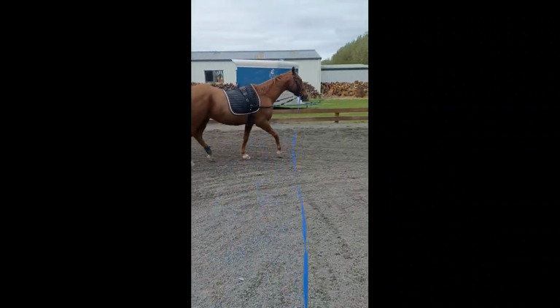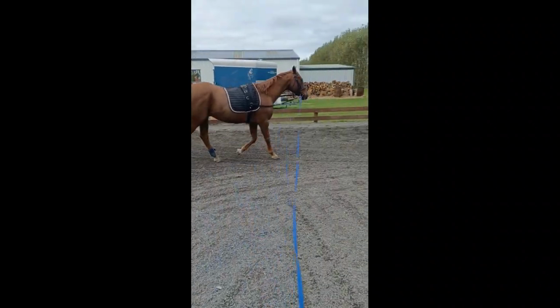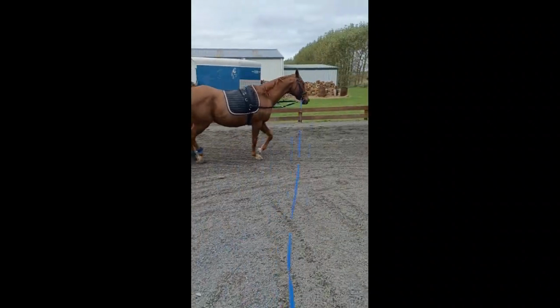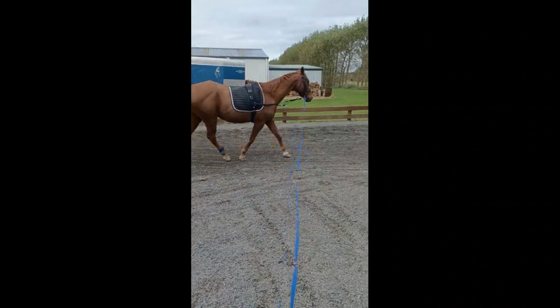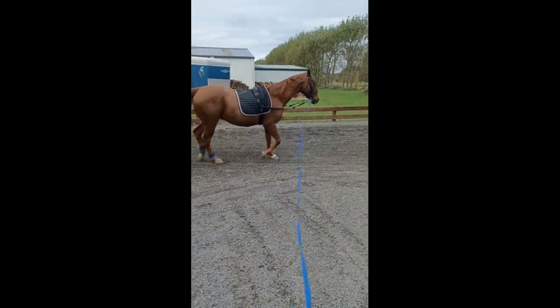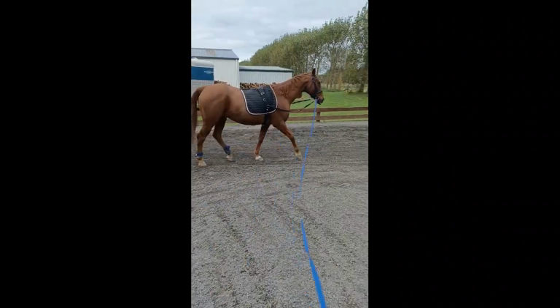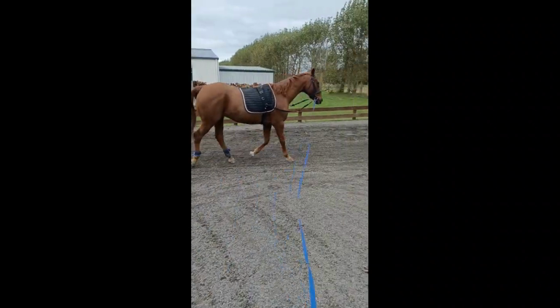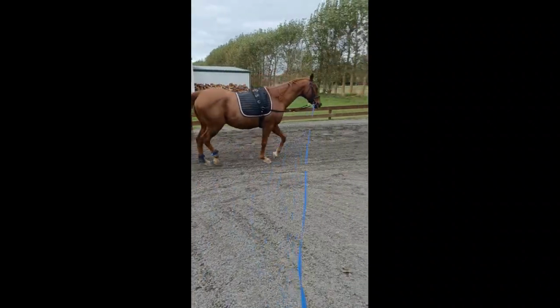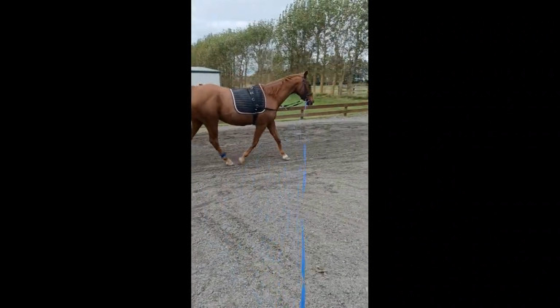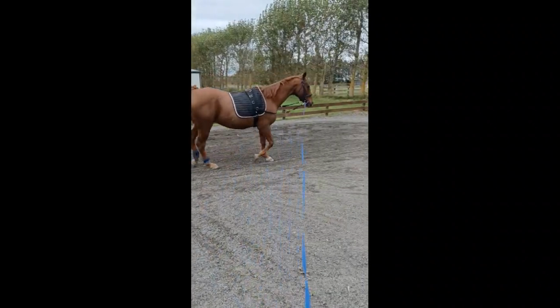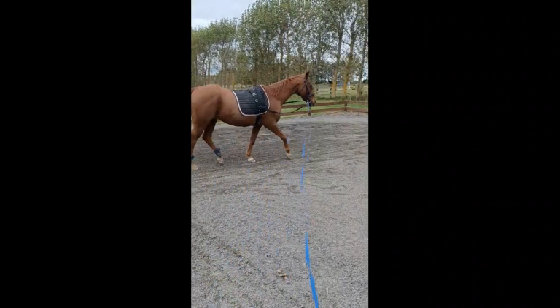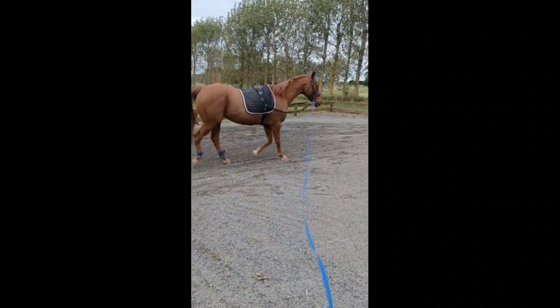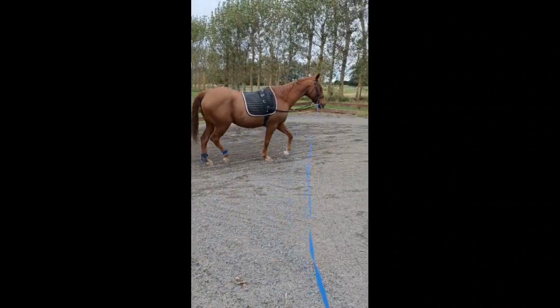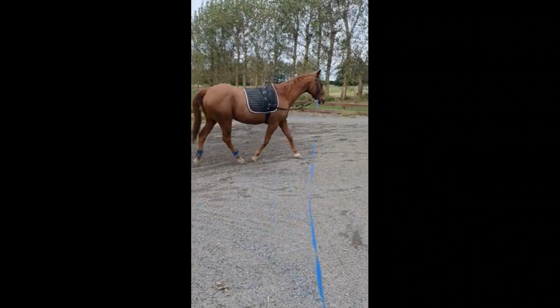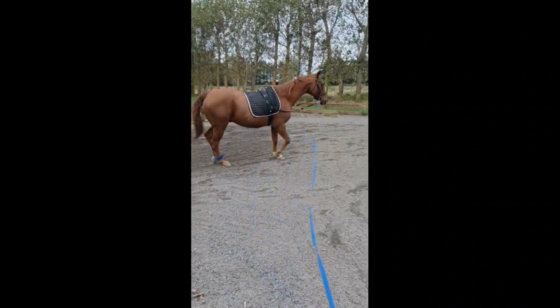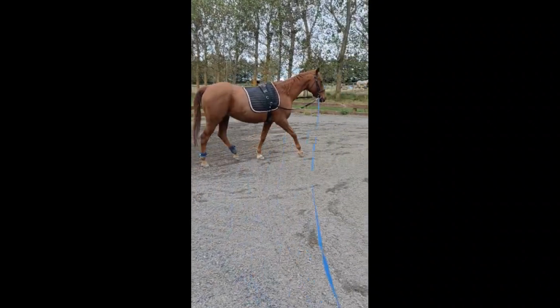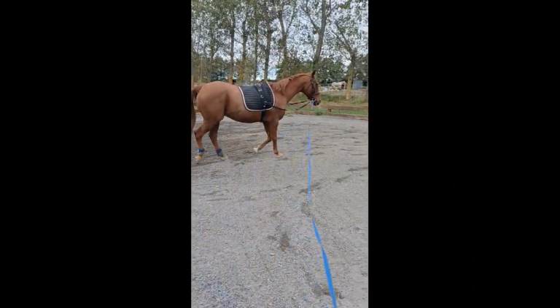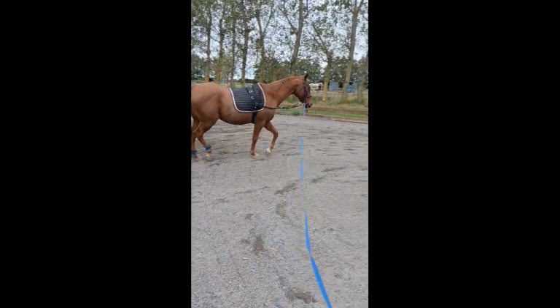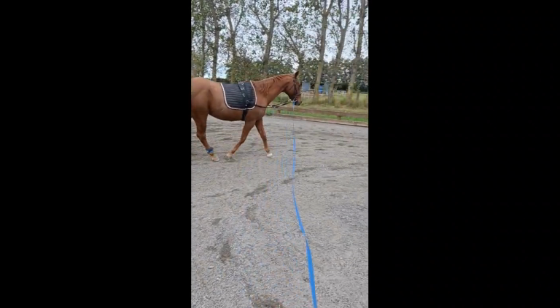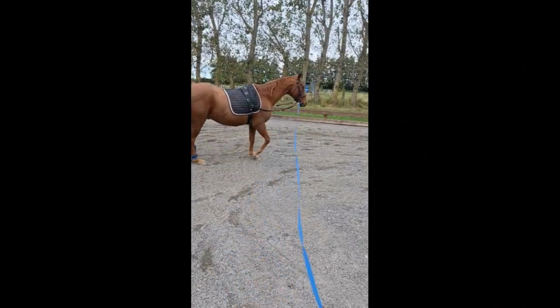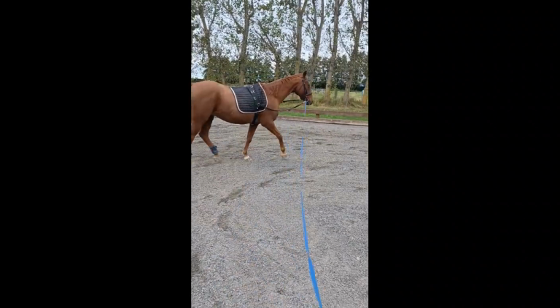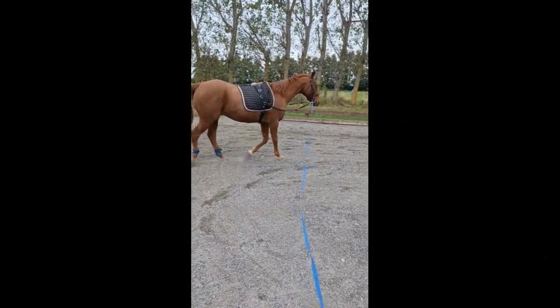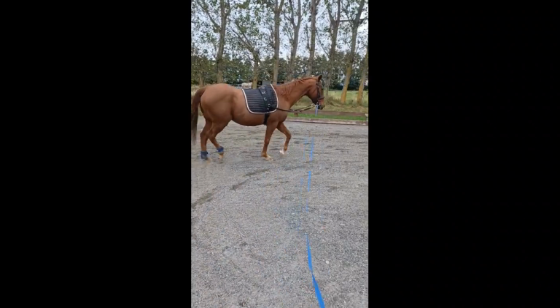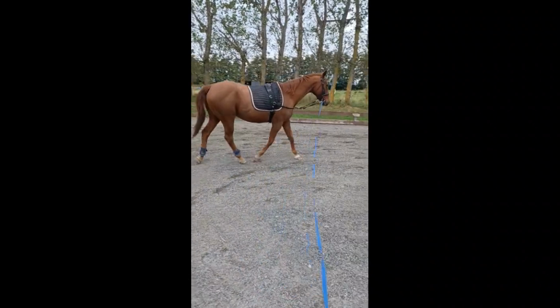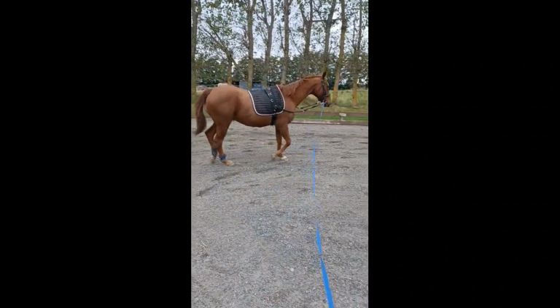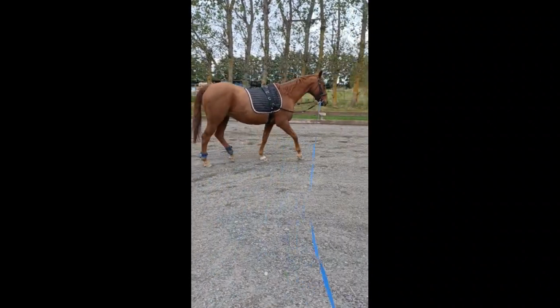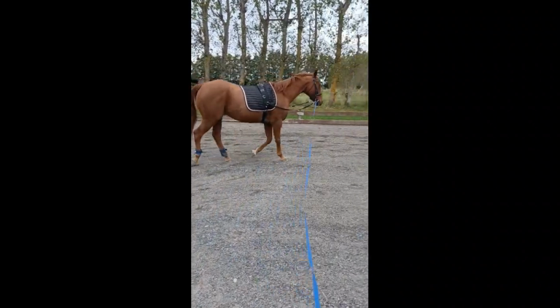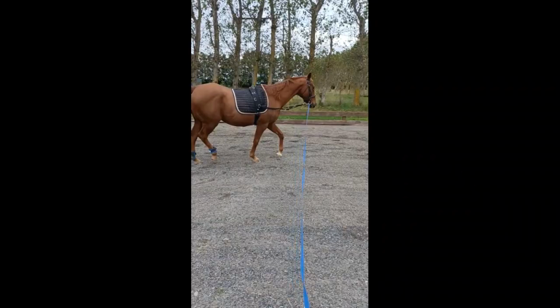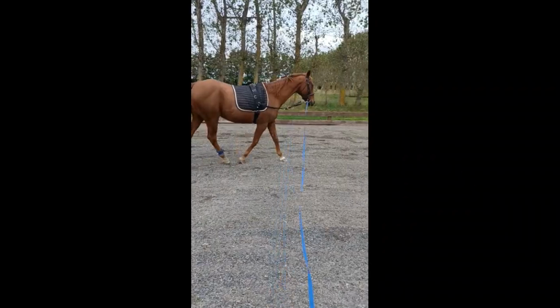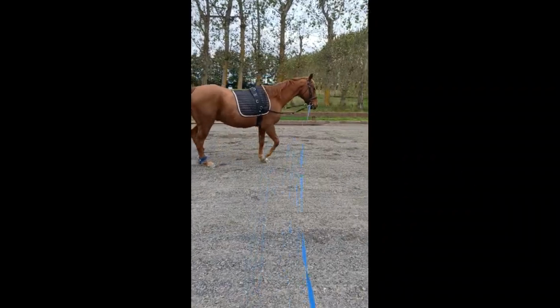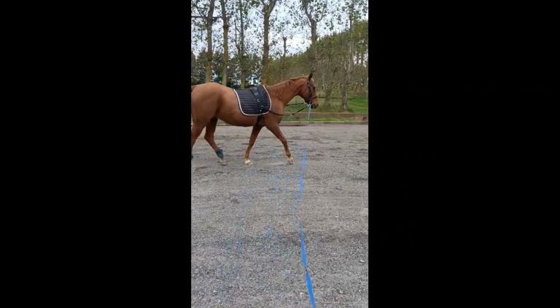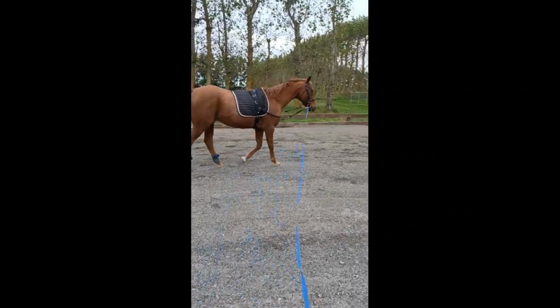I managed to get him trotting. I'm super stoked with how he went — he went amazing.